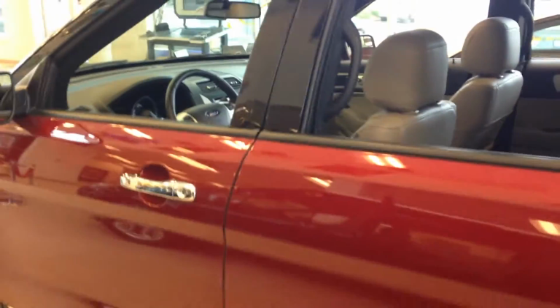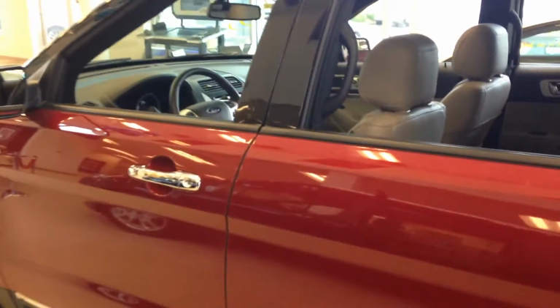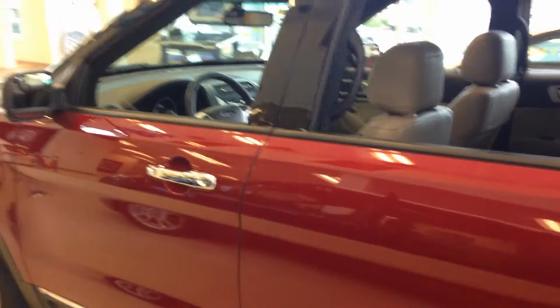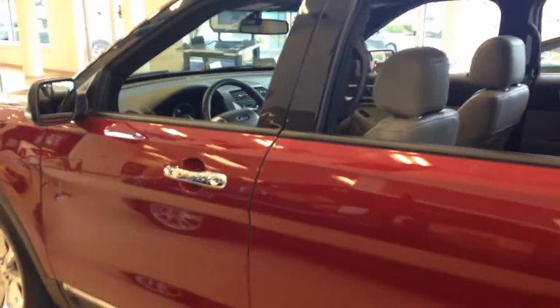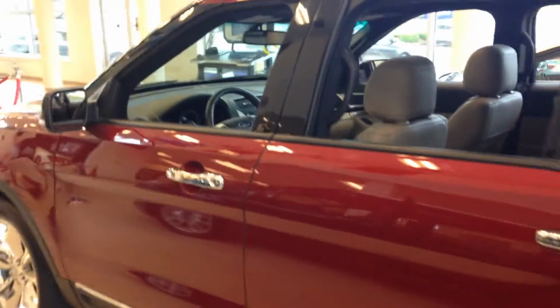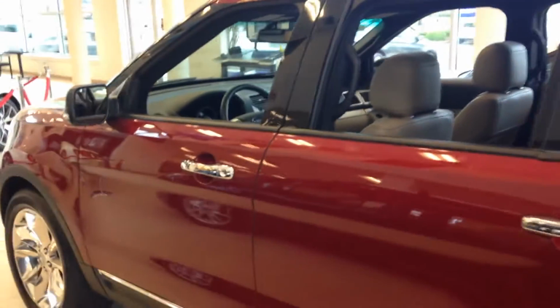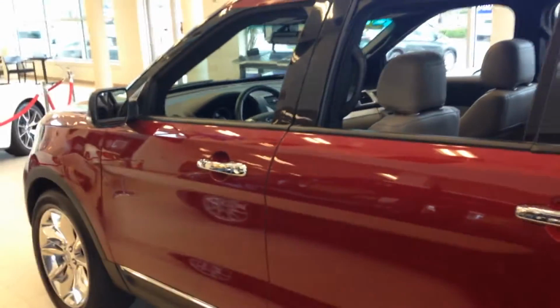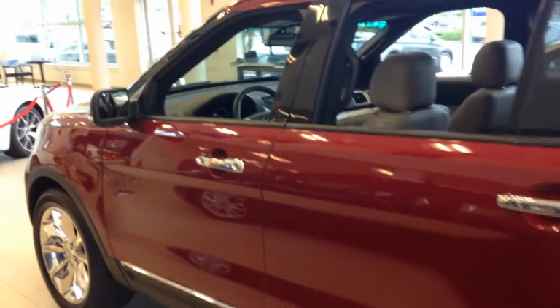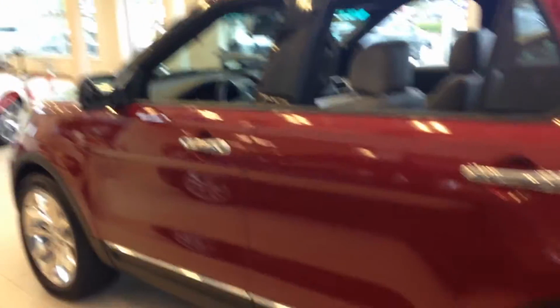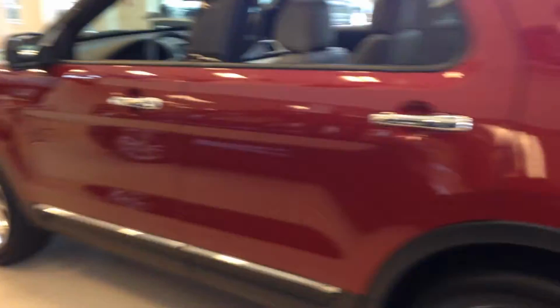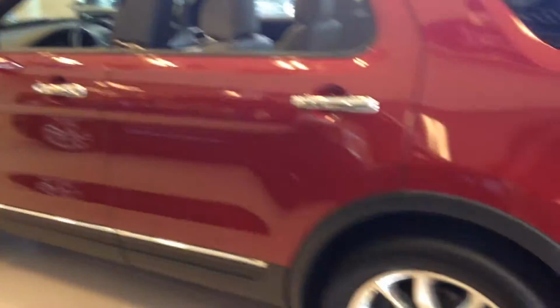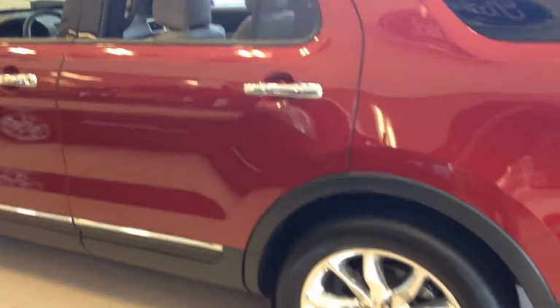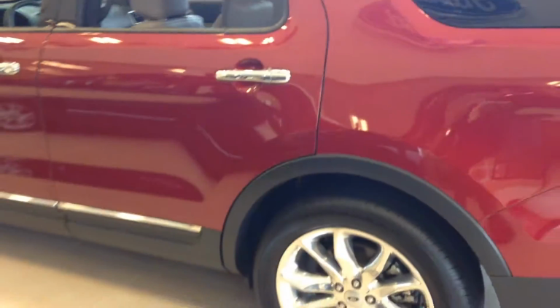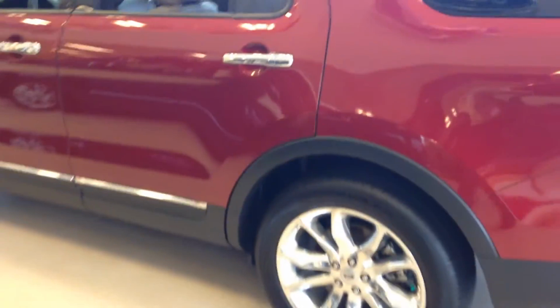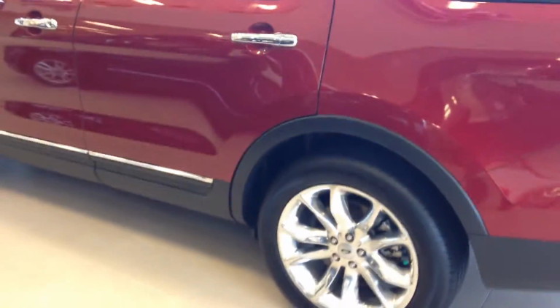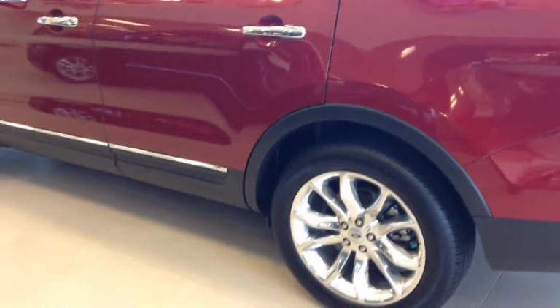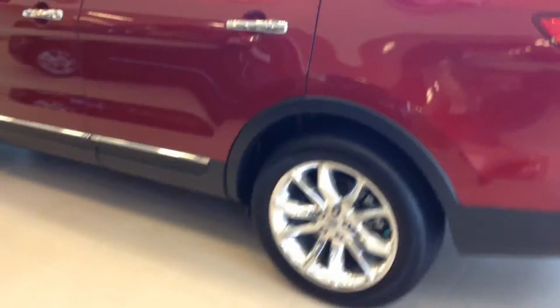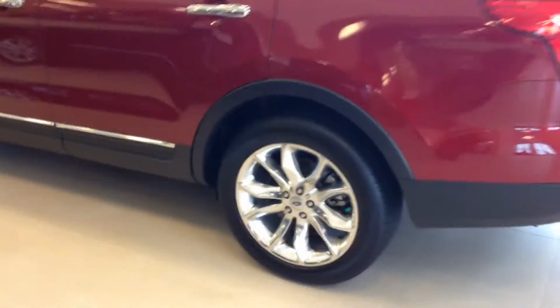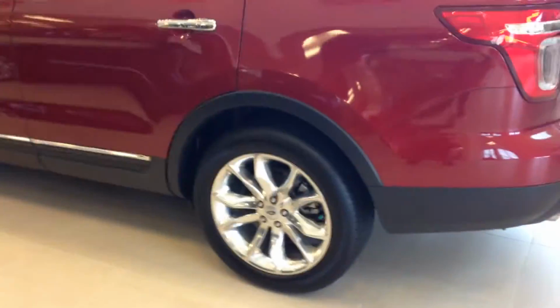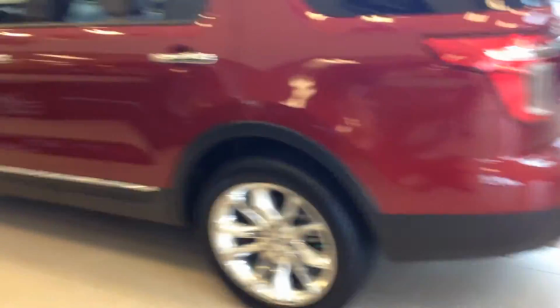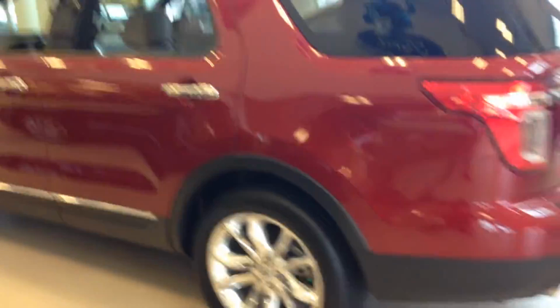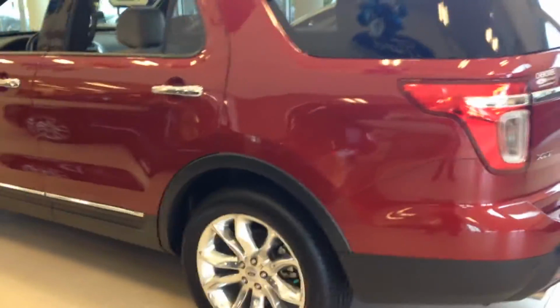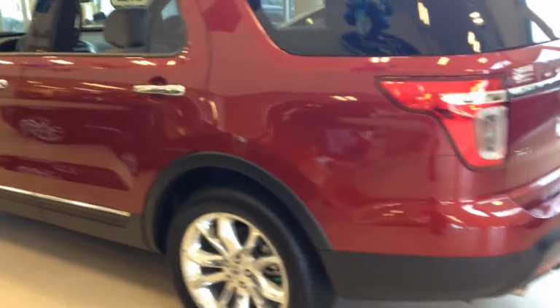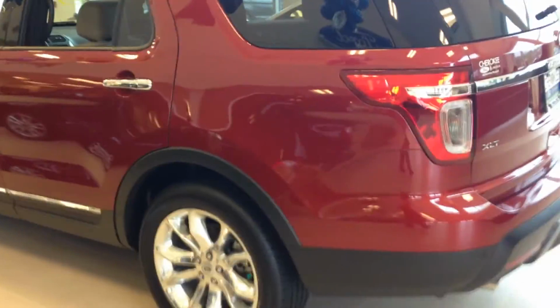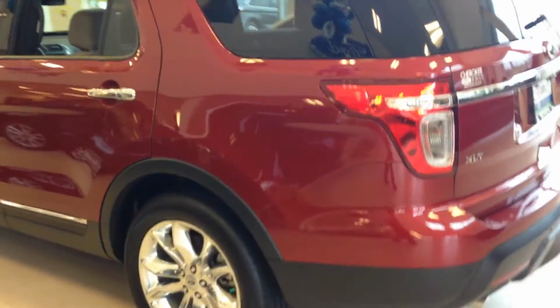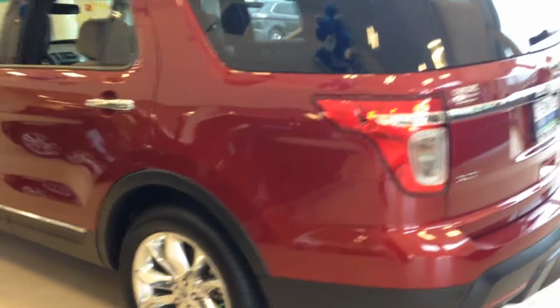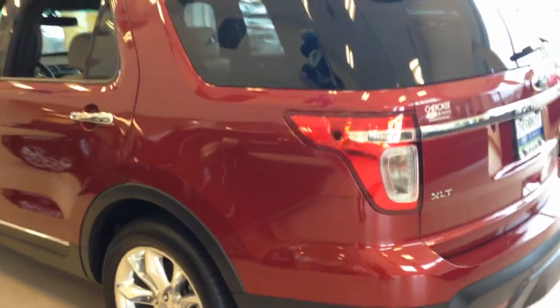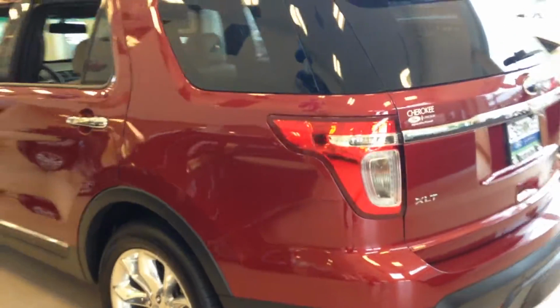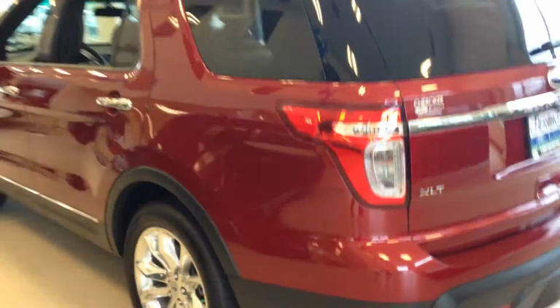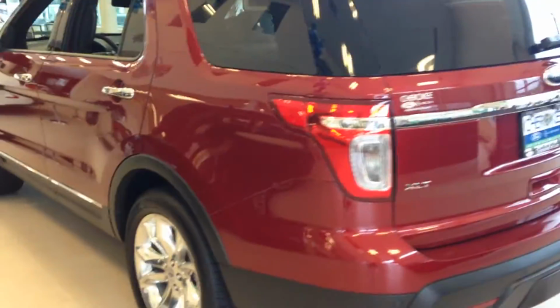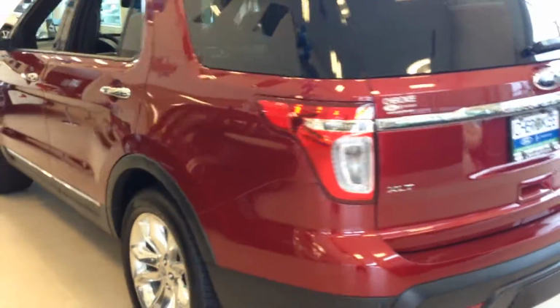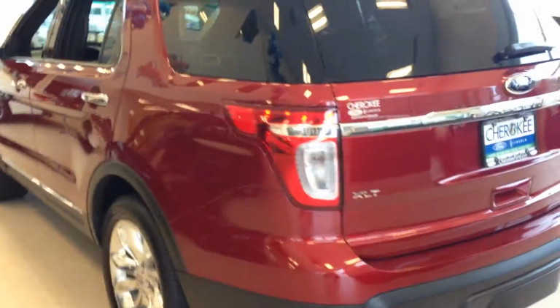Luggage rails on the top, great-looking wheels, and an automatic liftgate.